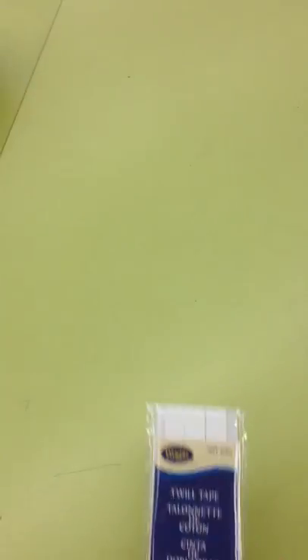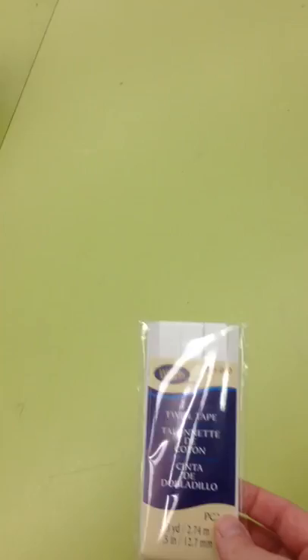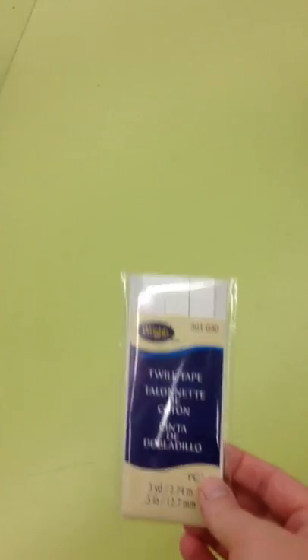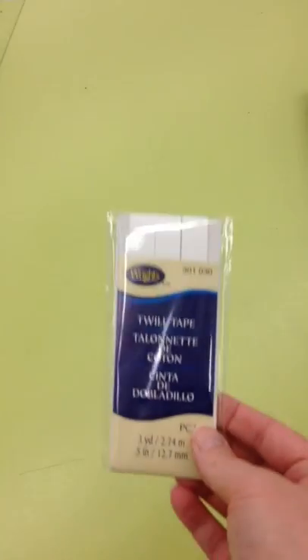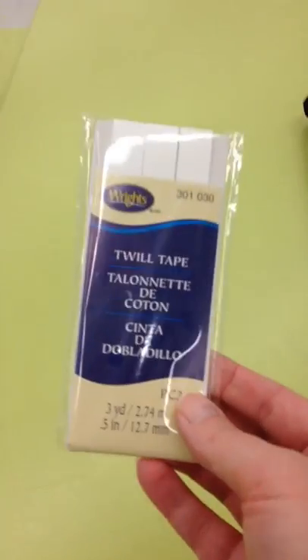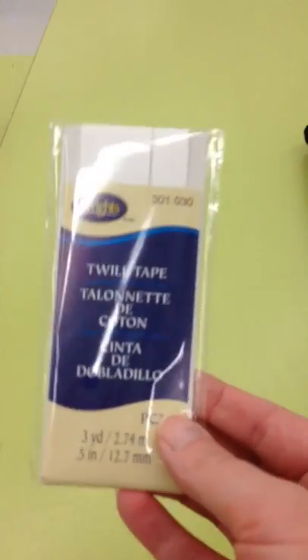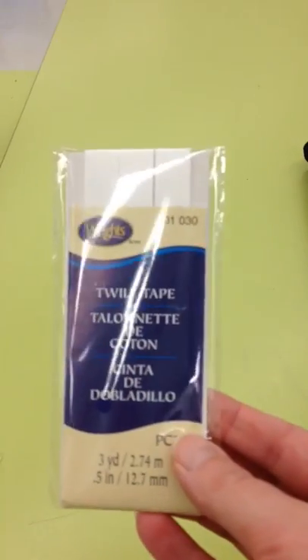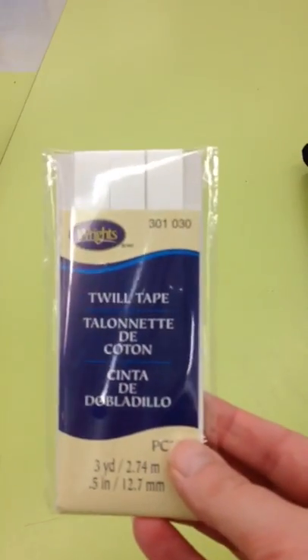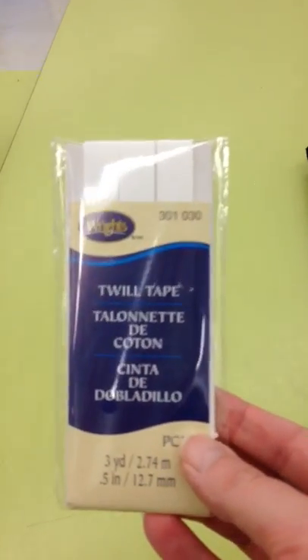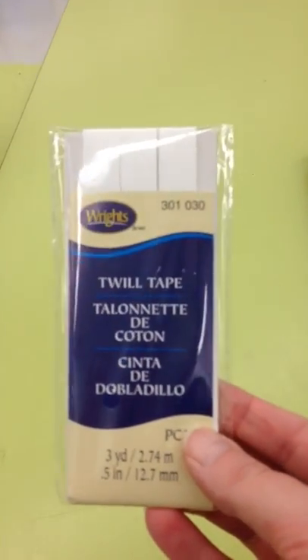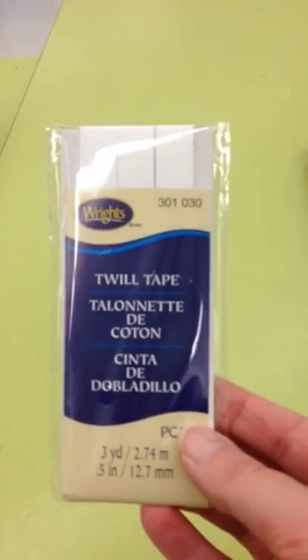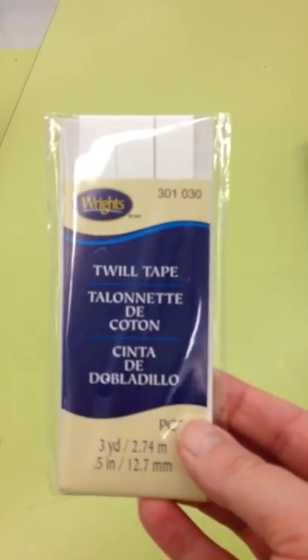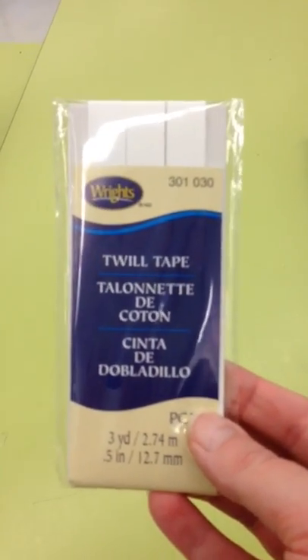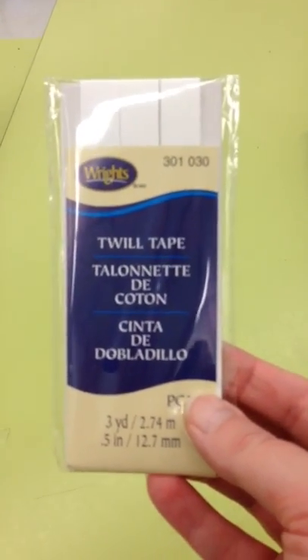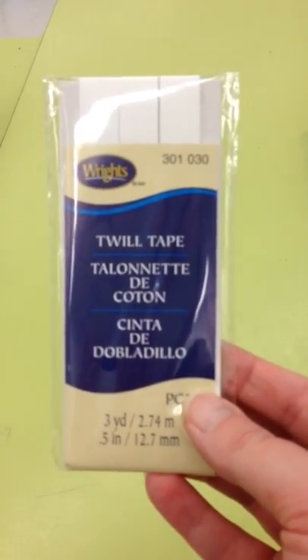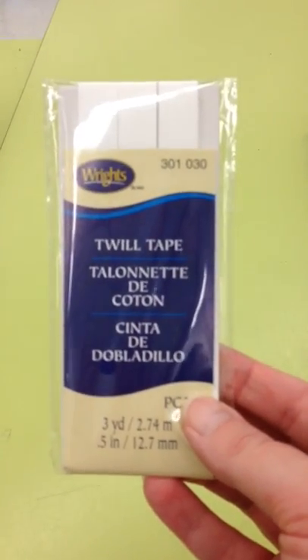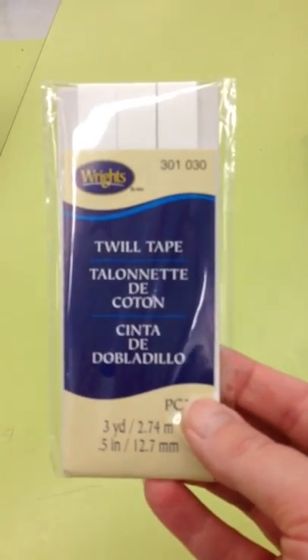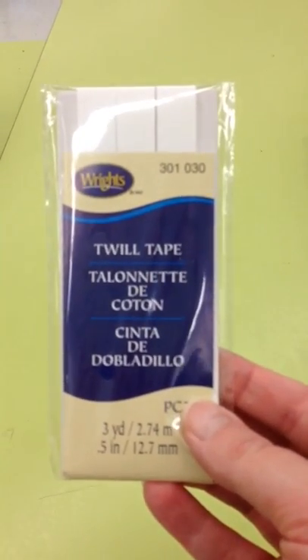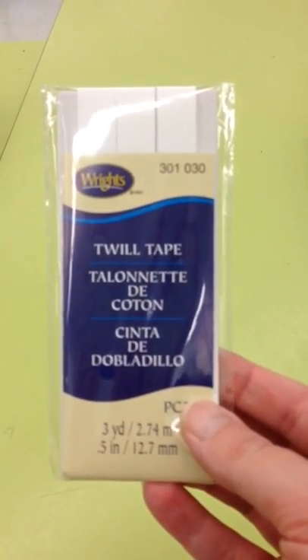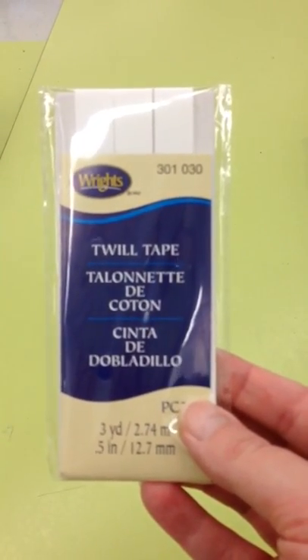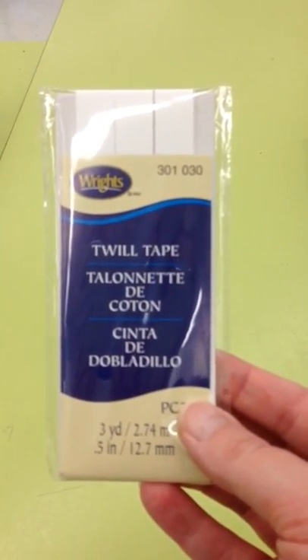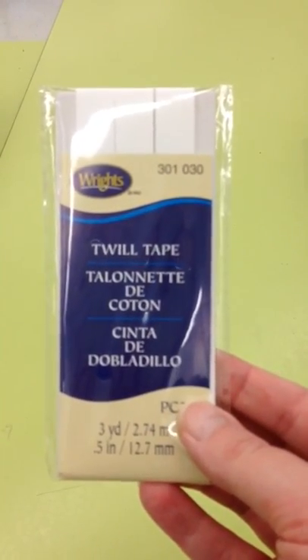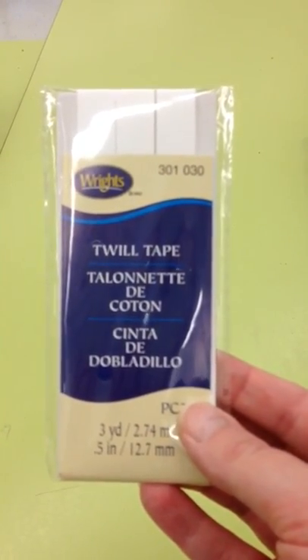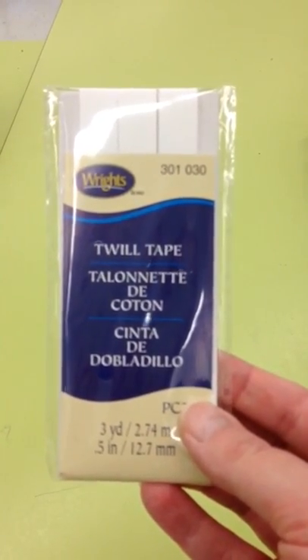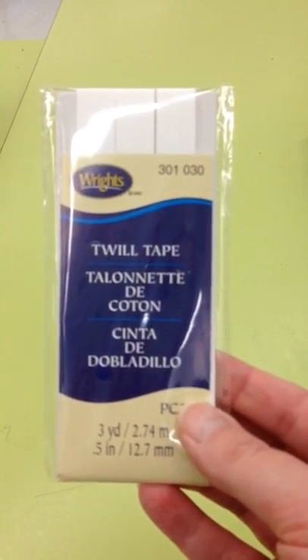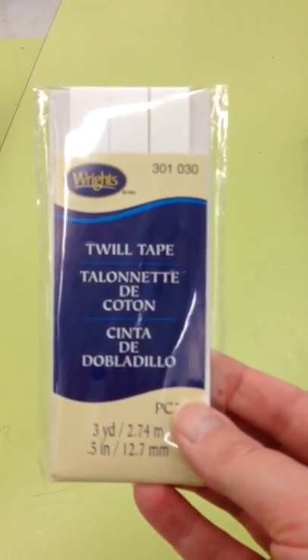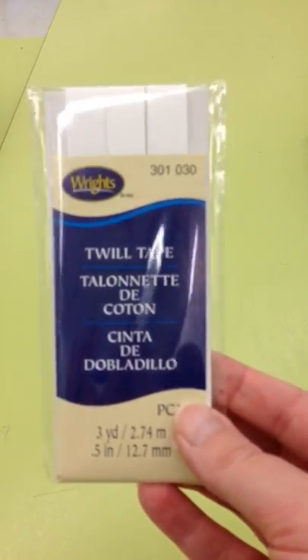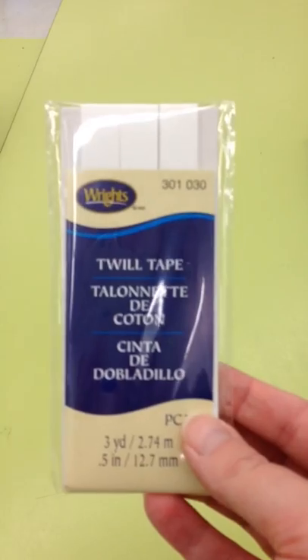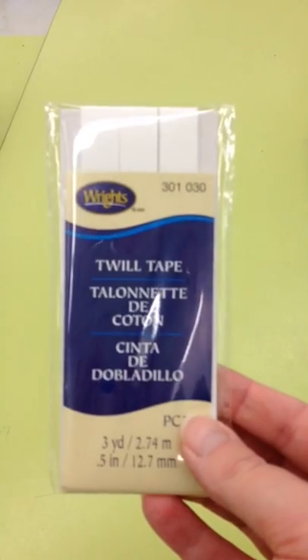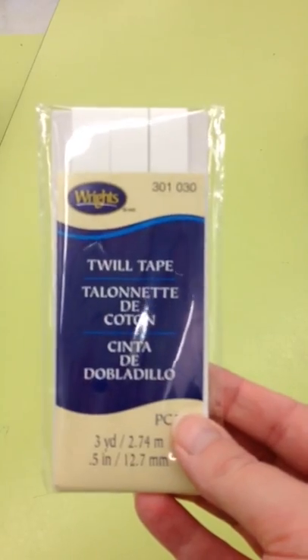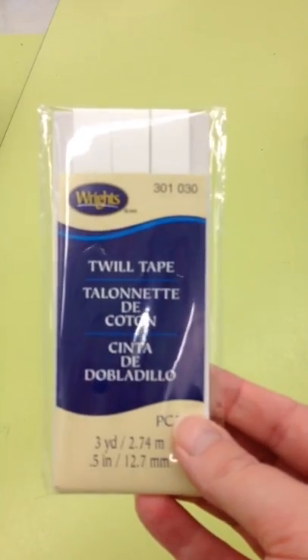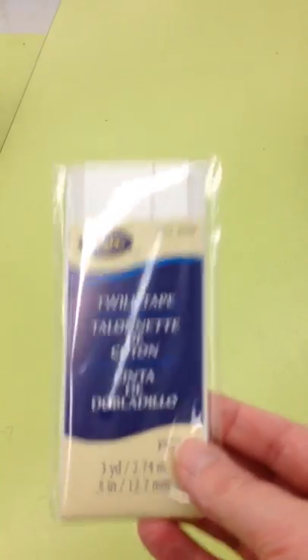It comes in white and off-white, and it might come in other colors, but white will be just fine.